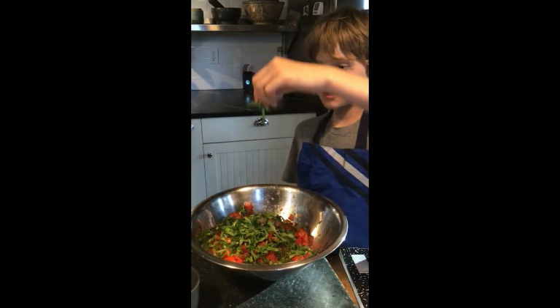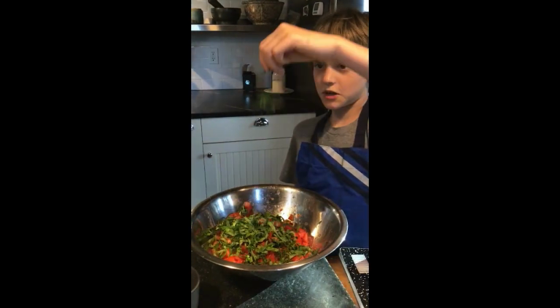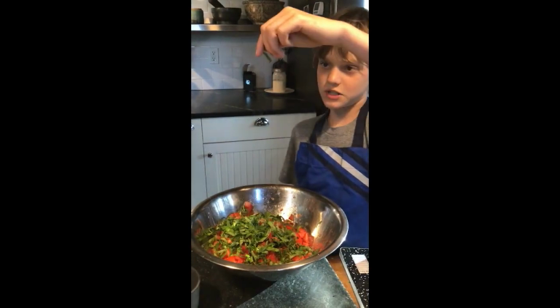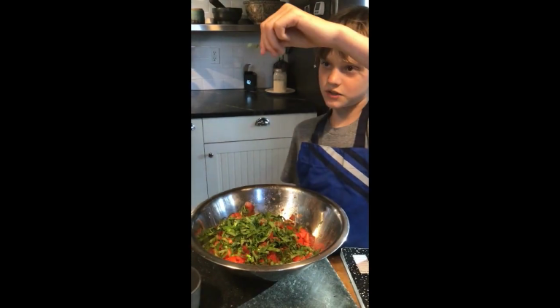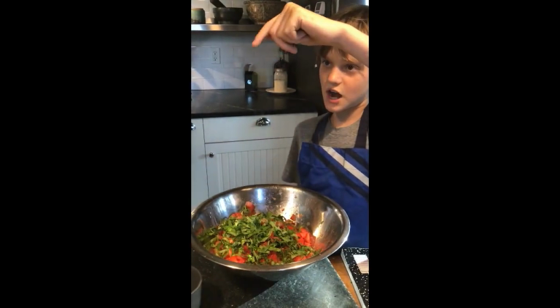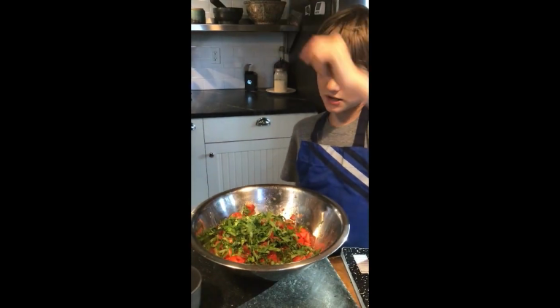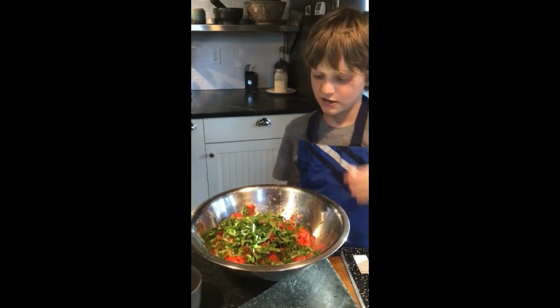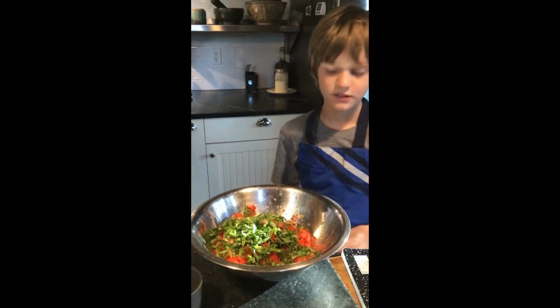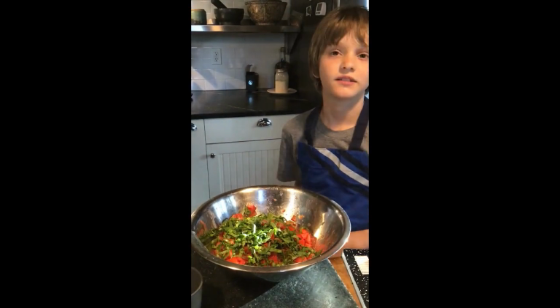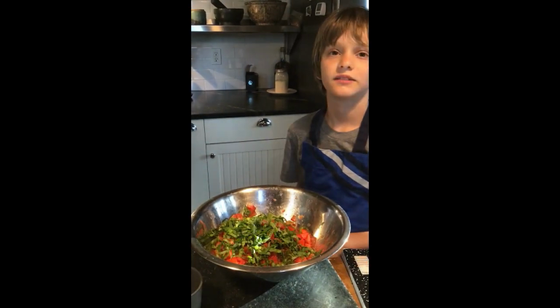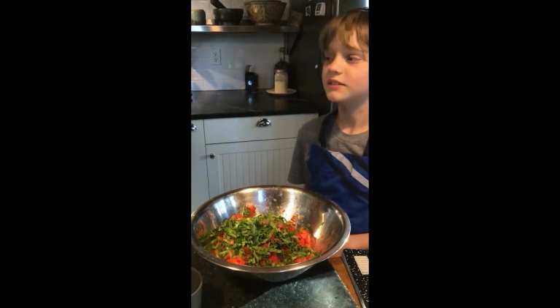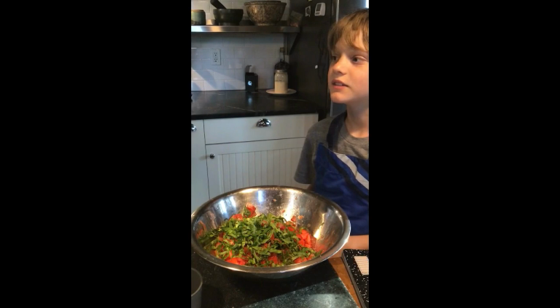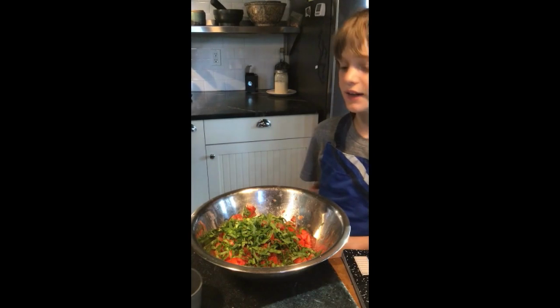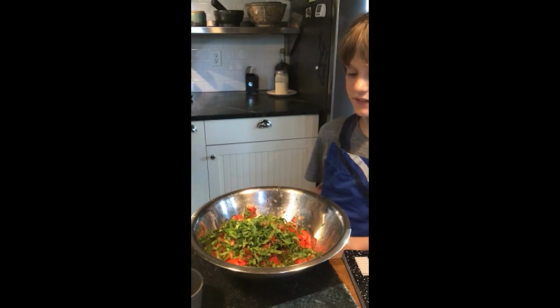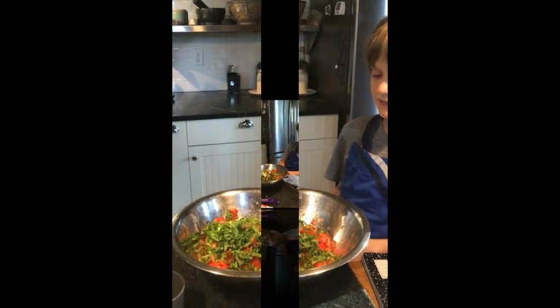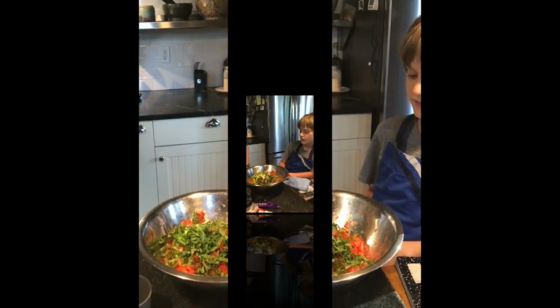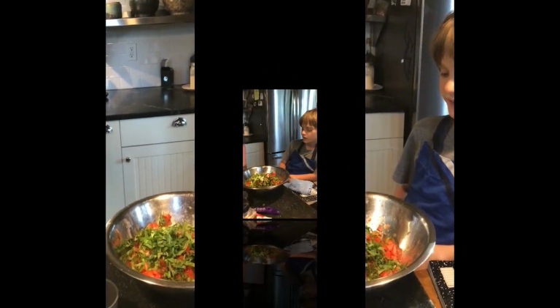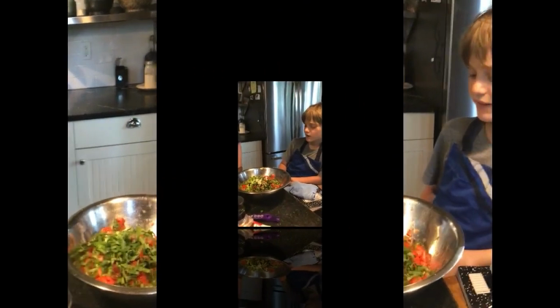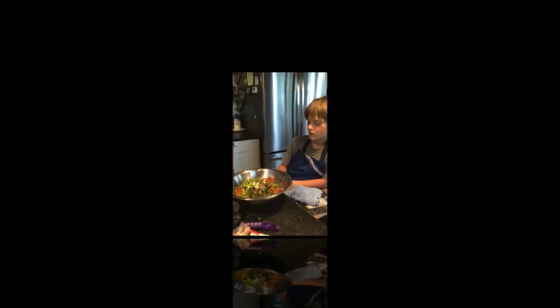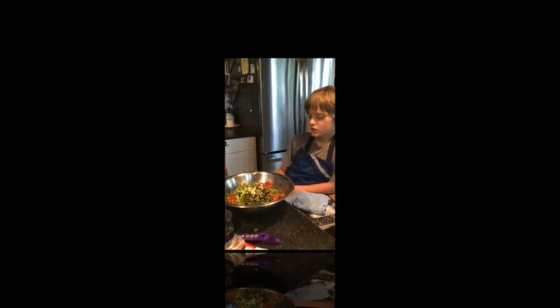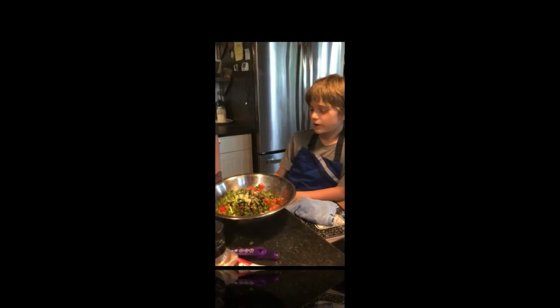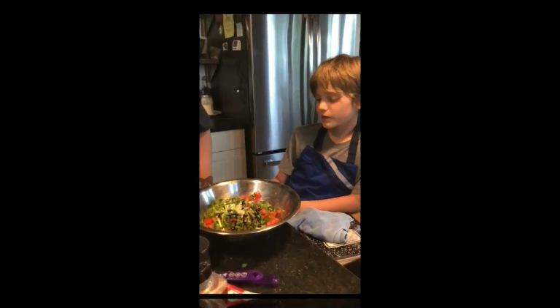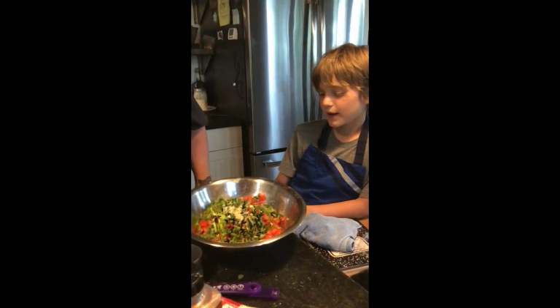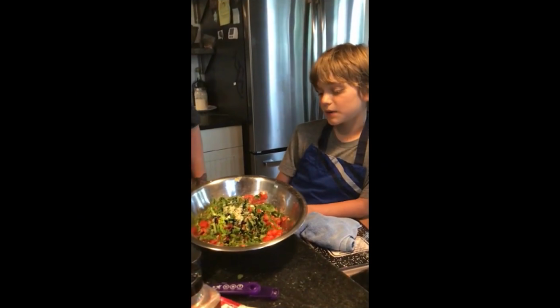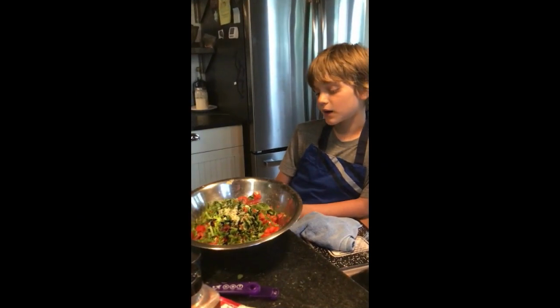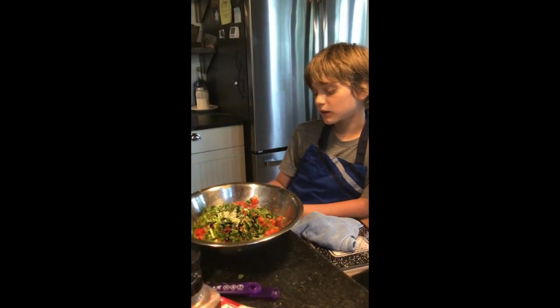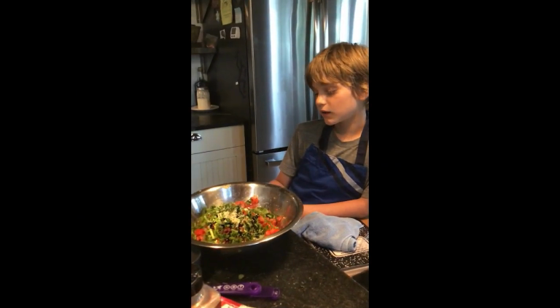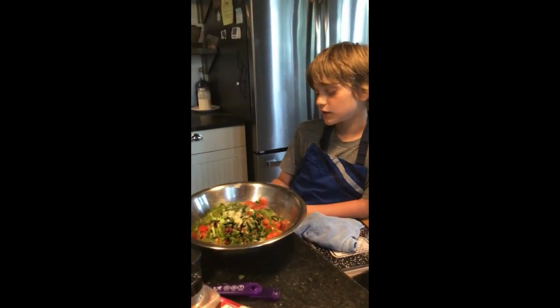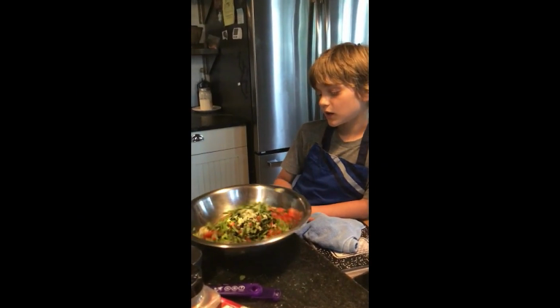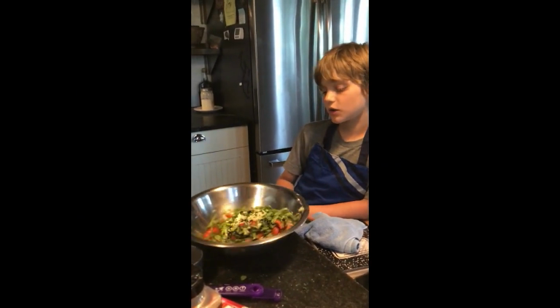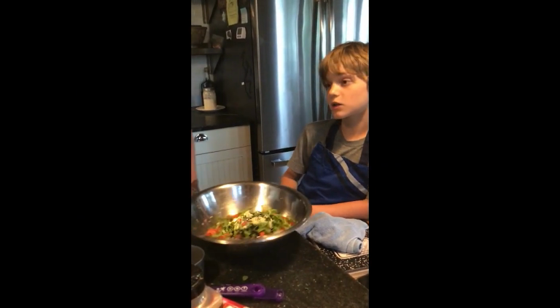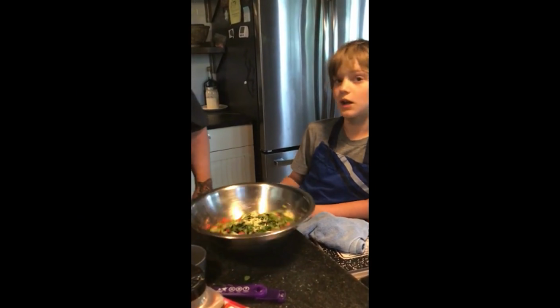This cut is called chiffonade — it's like stripes. And you're going to put in as many garlic cloves as your heart desires.